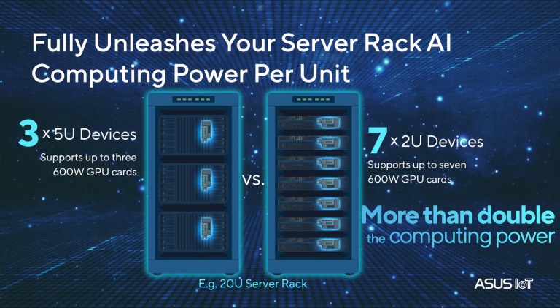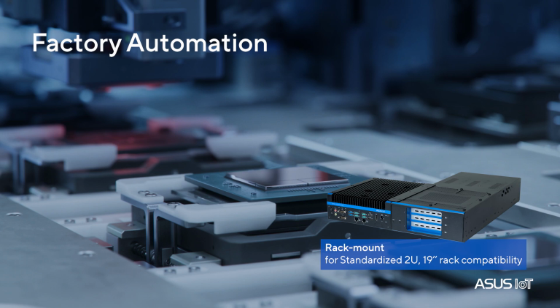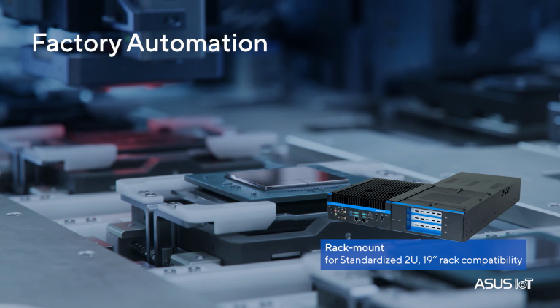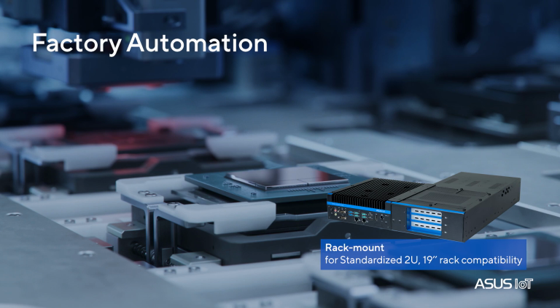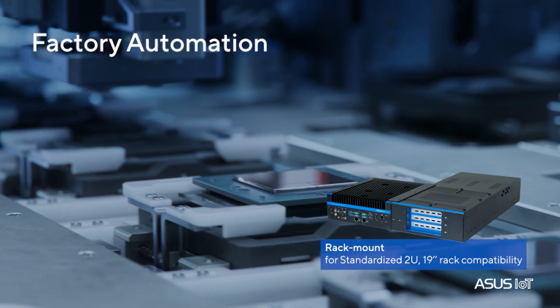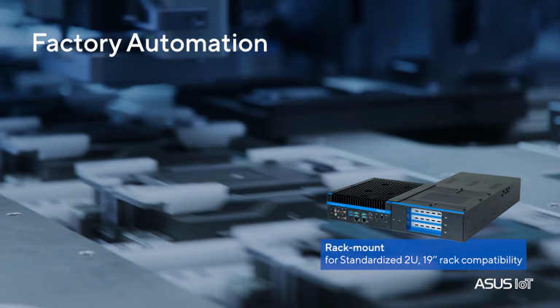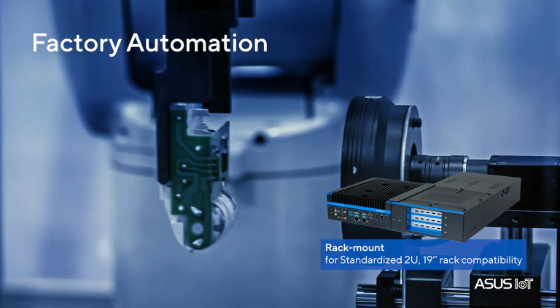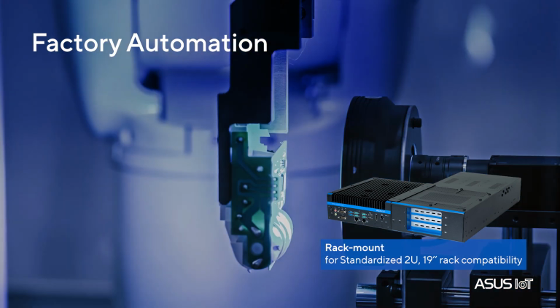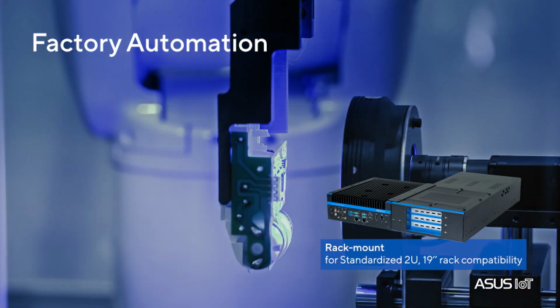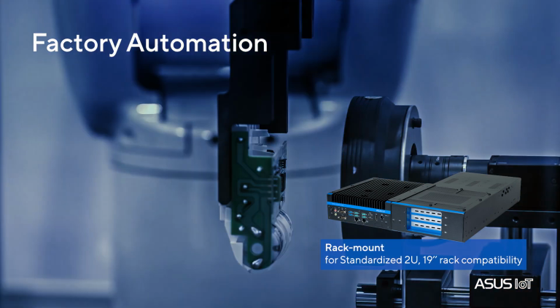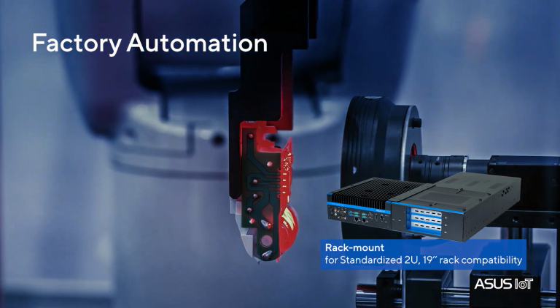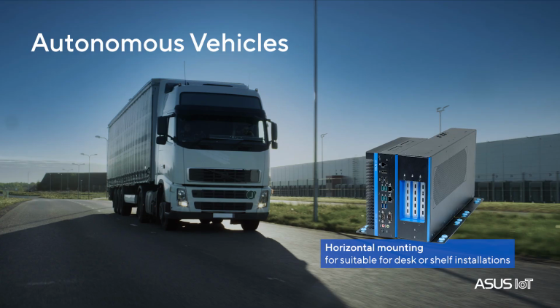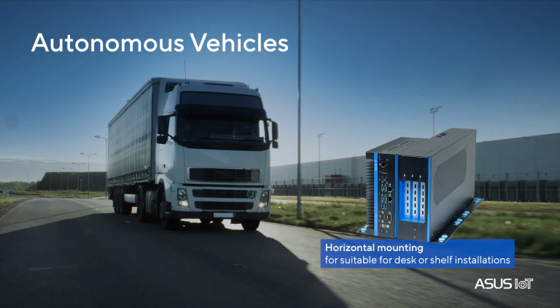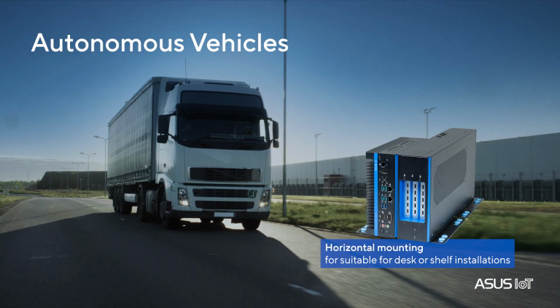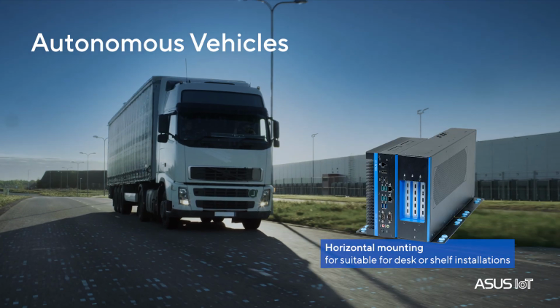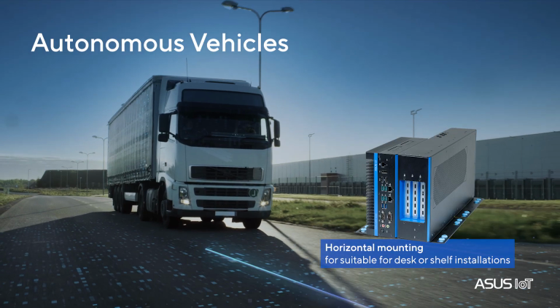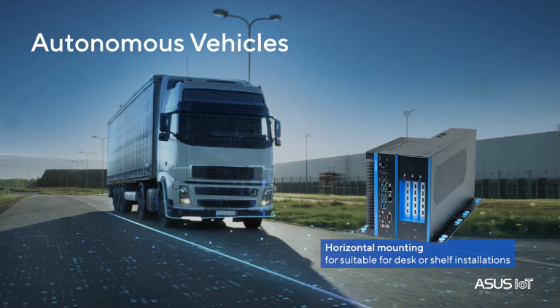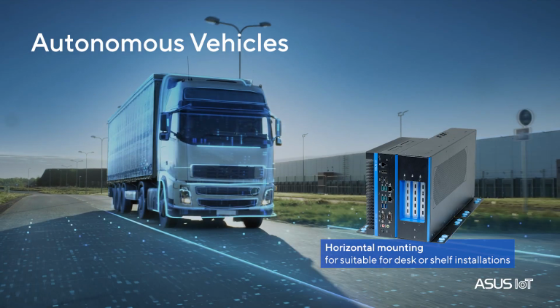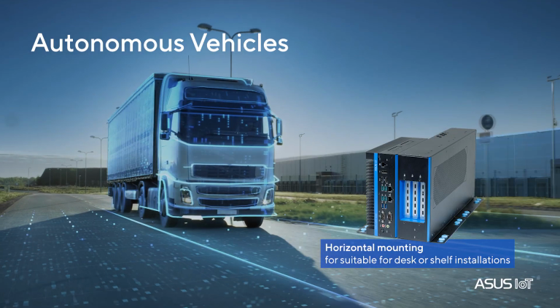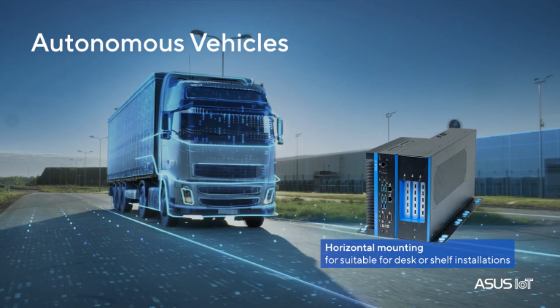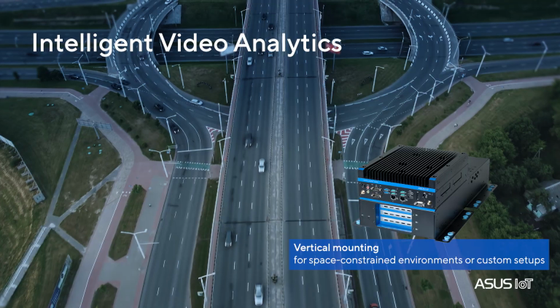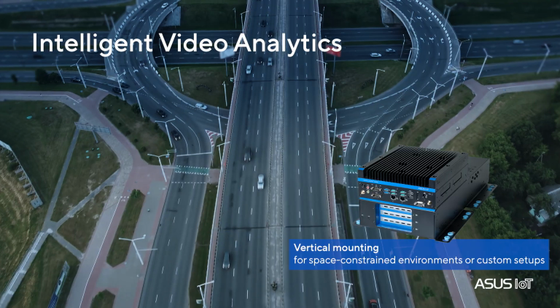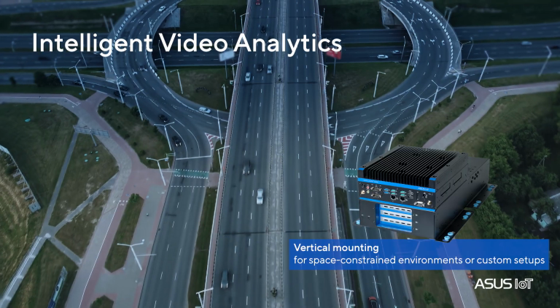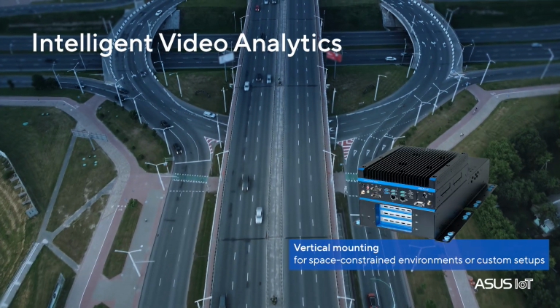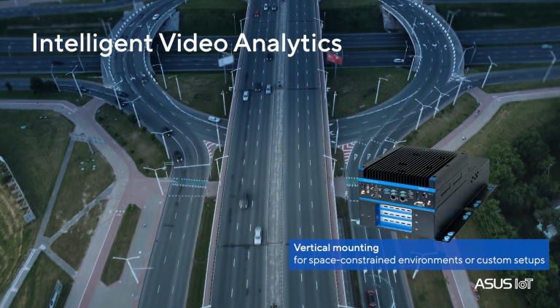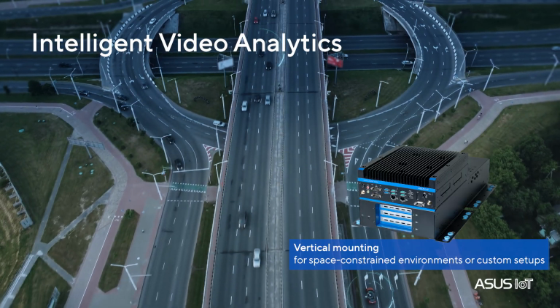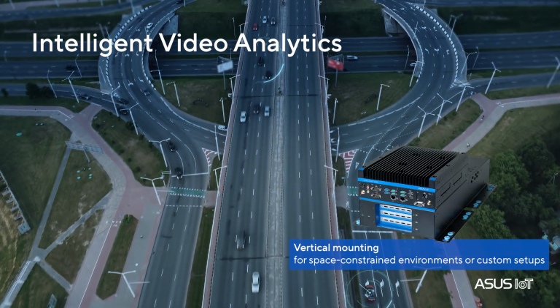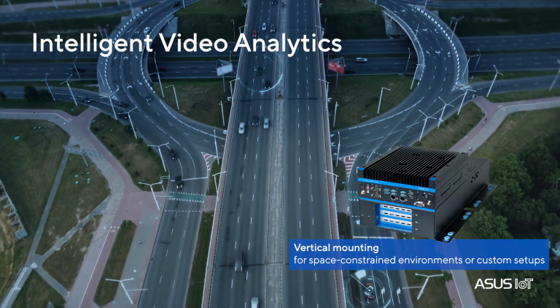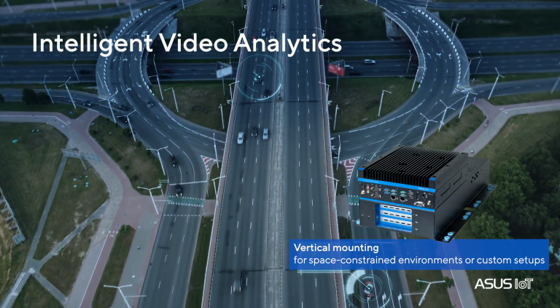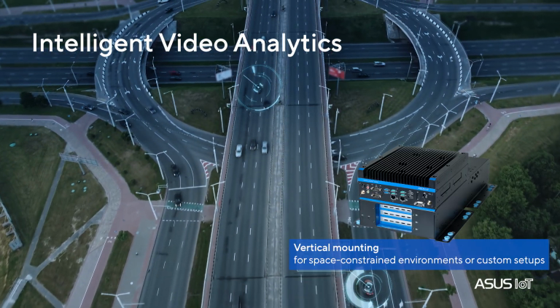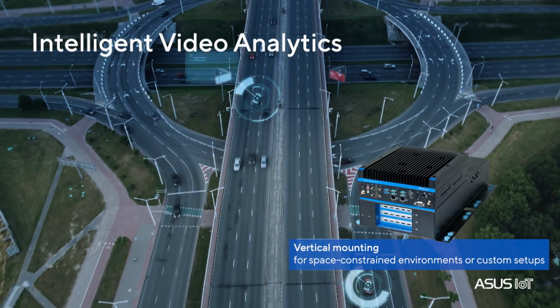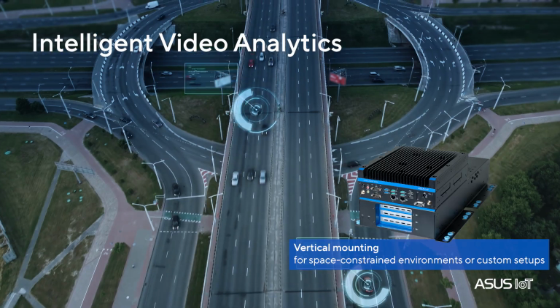It's perfect for machine vision, autonomous vehicles, and video analytics, with three versatile mounting options.